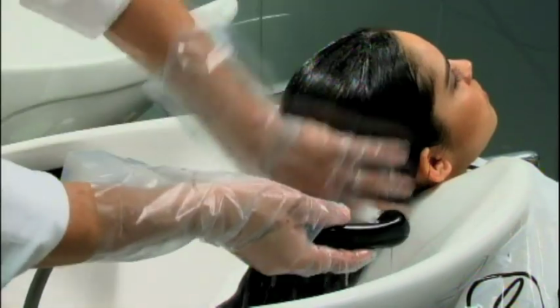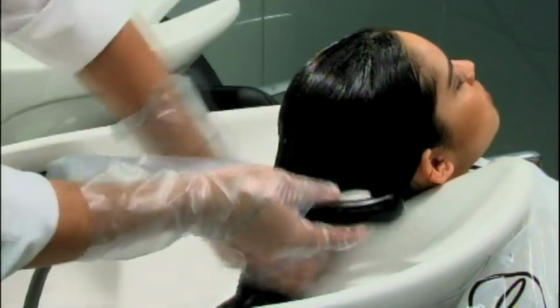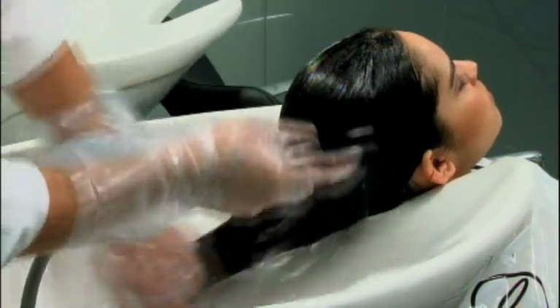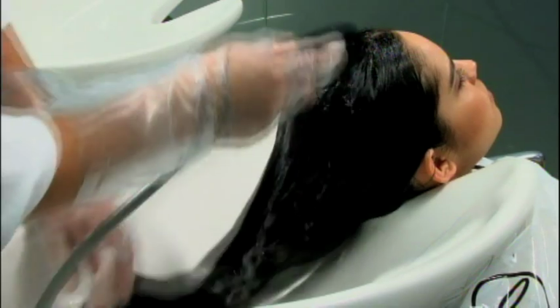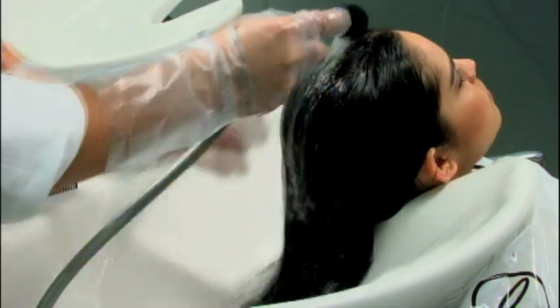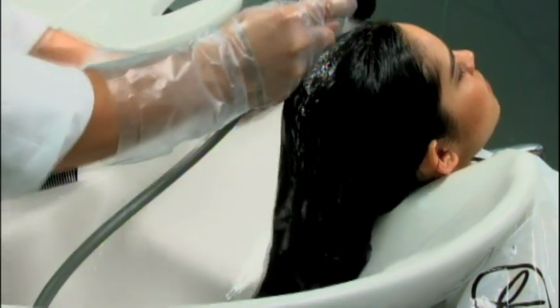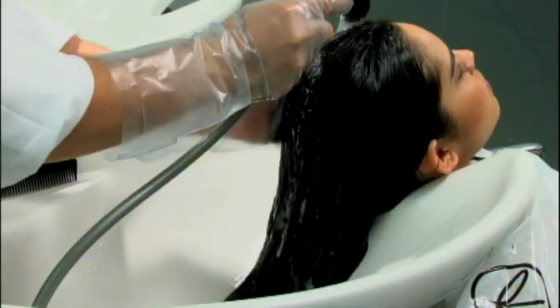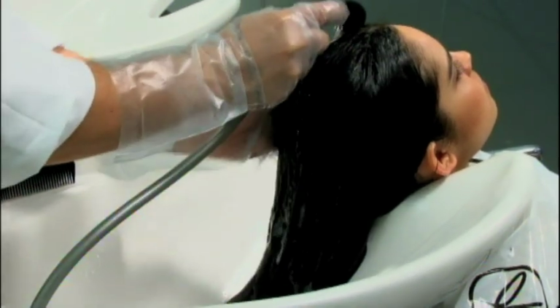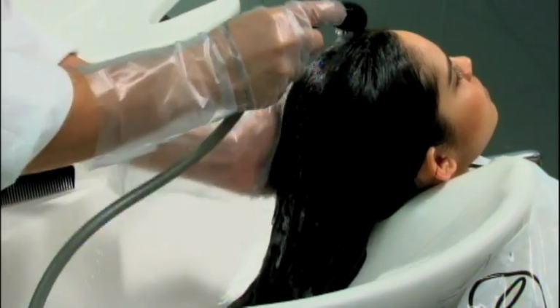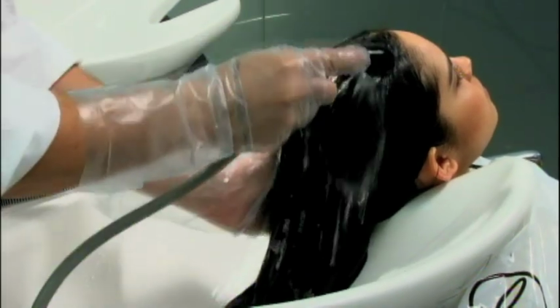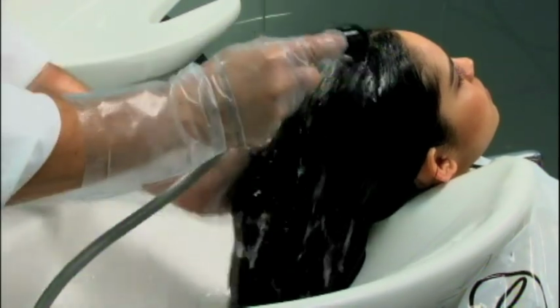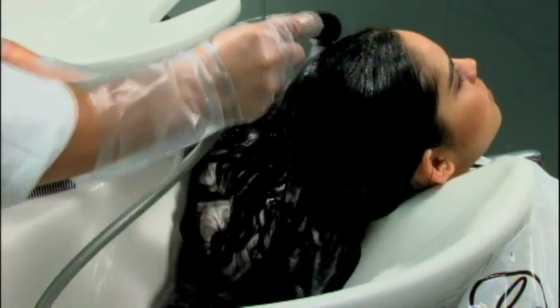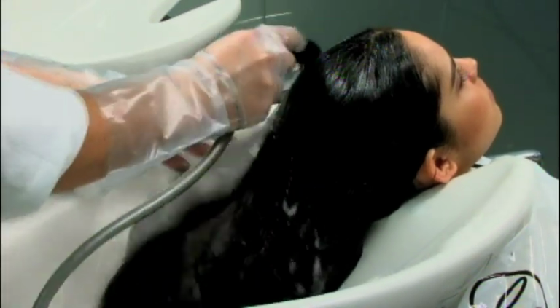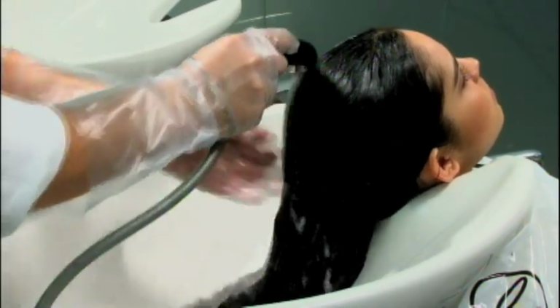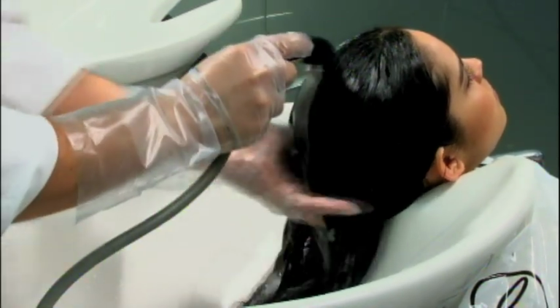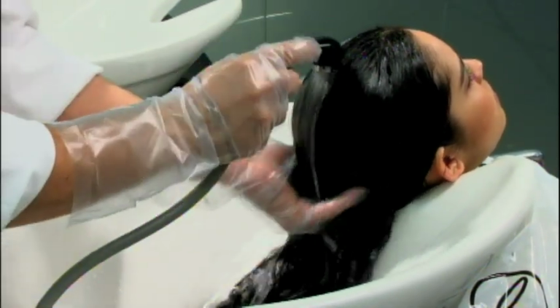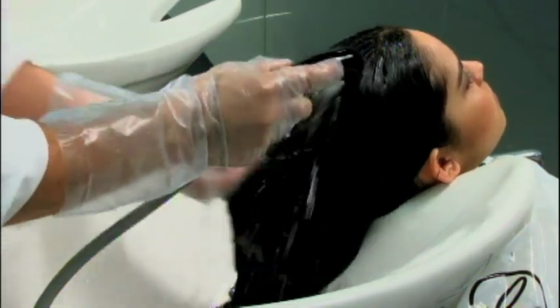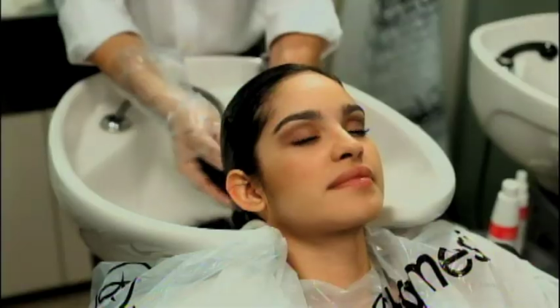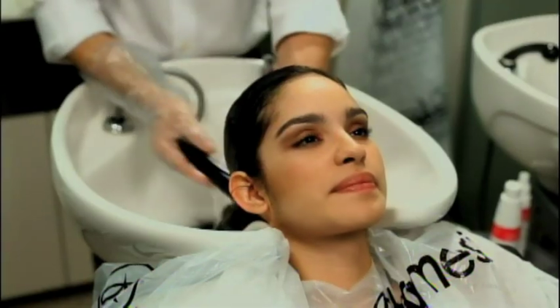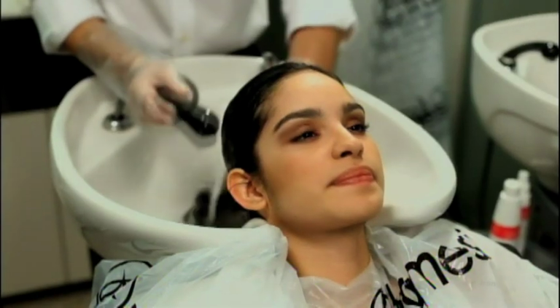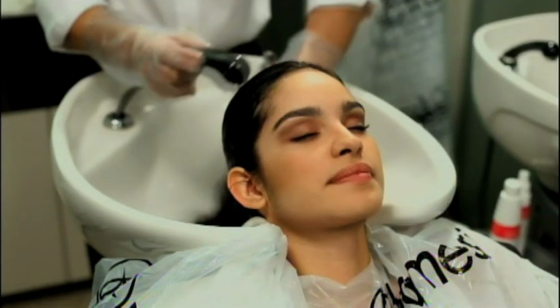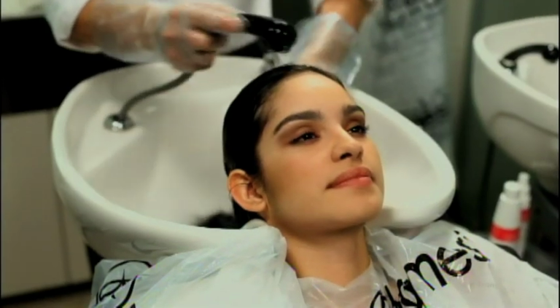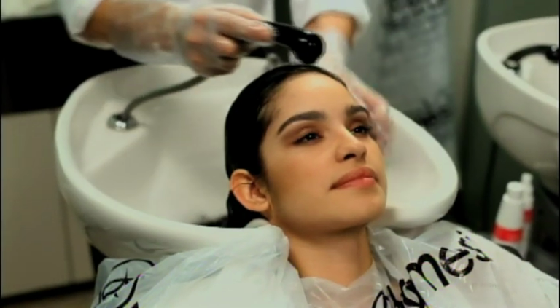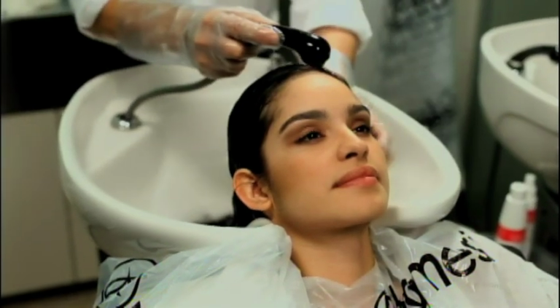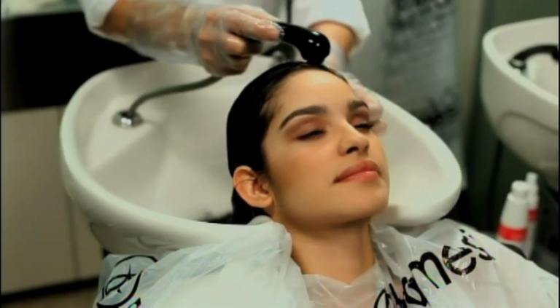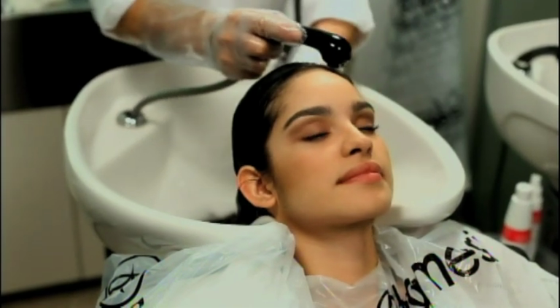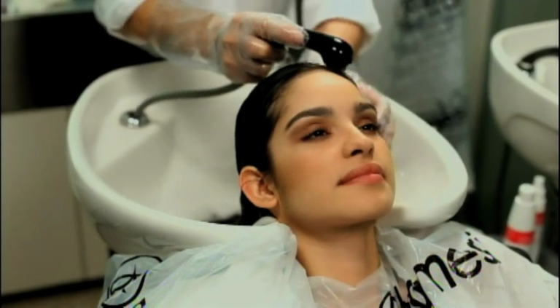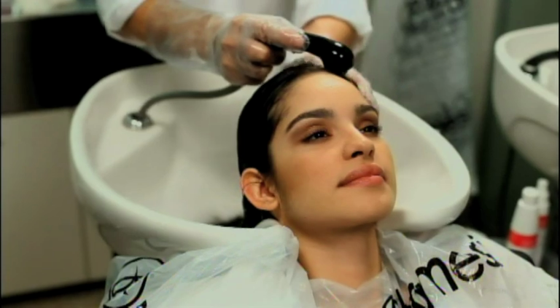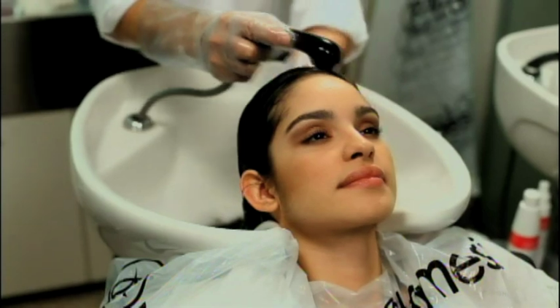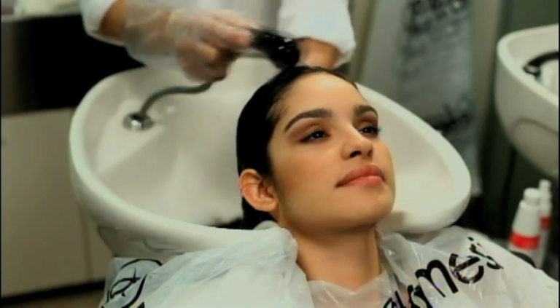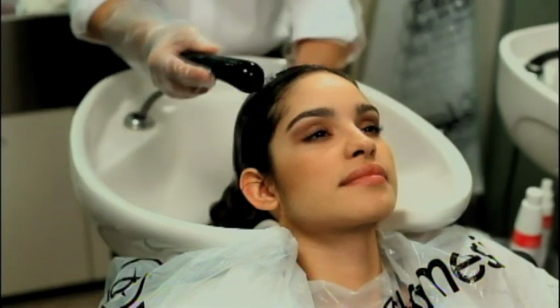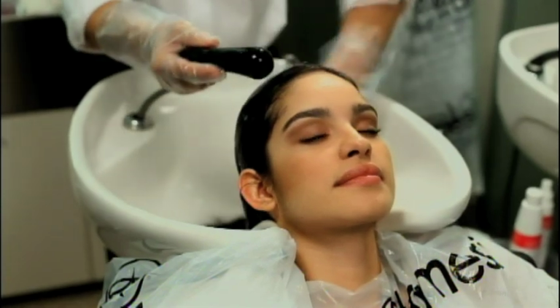Framesi Colour Method gives more value to the creativity of the hairstylist and the client's investment in professional colouring.